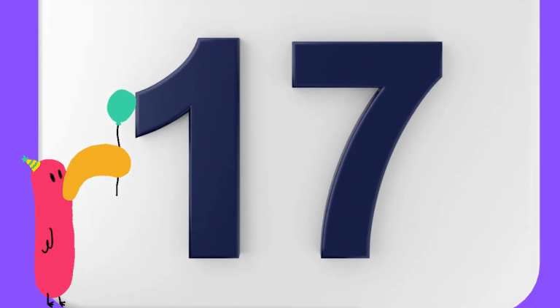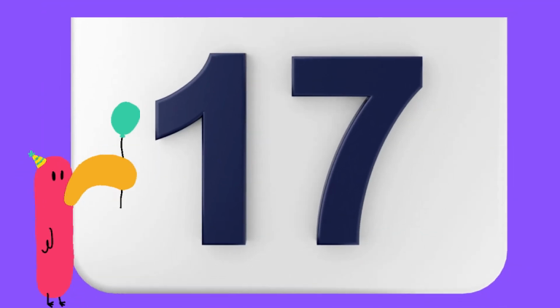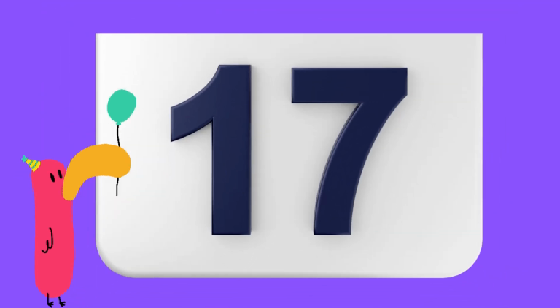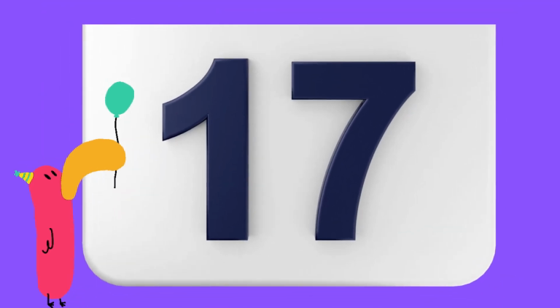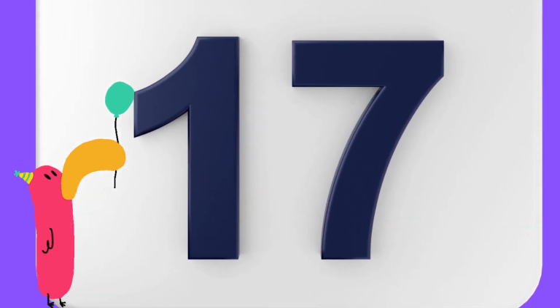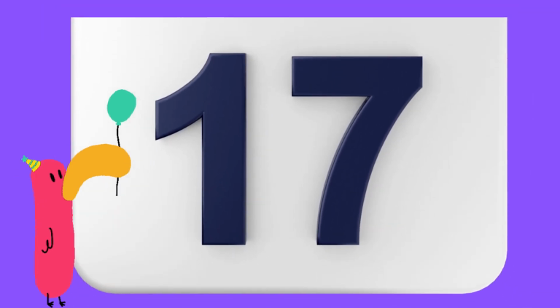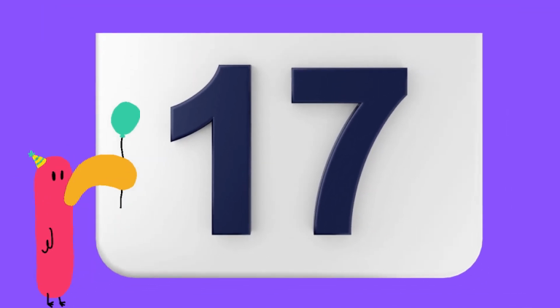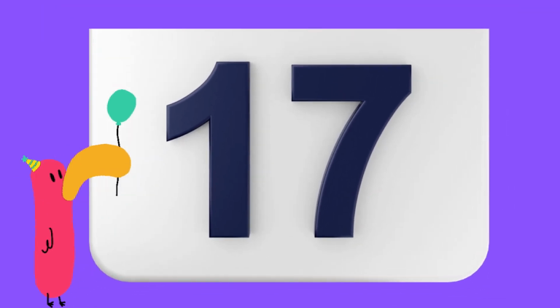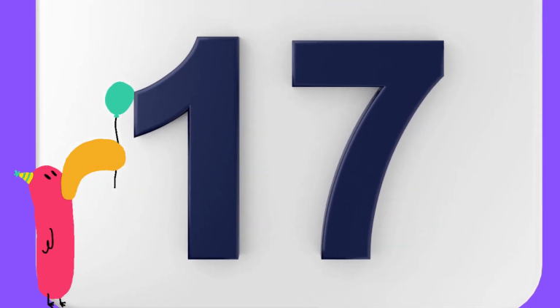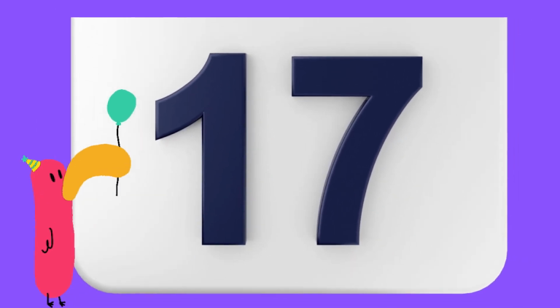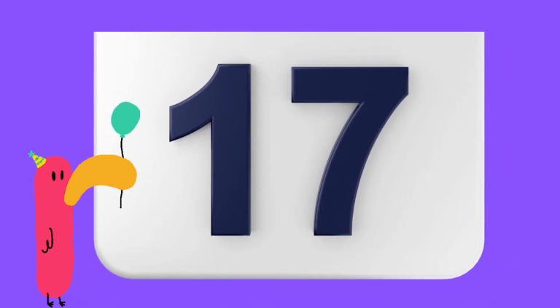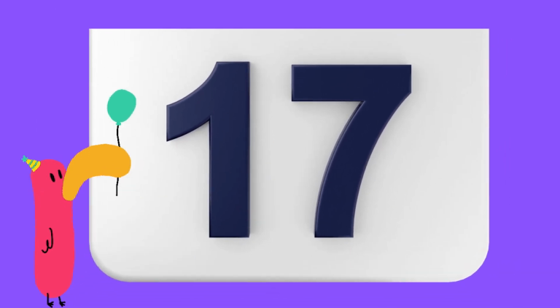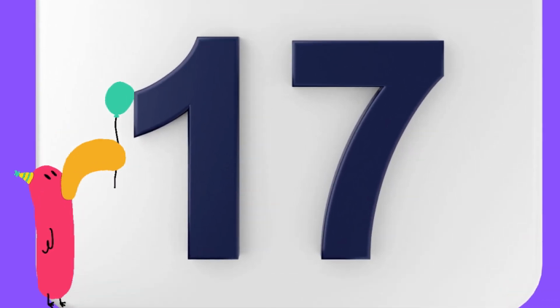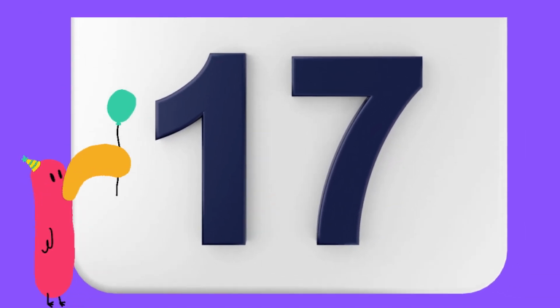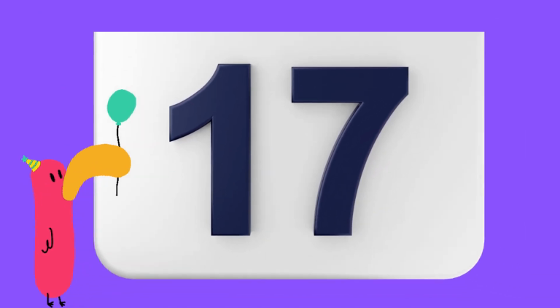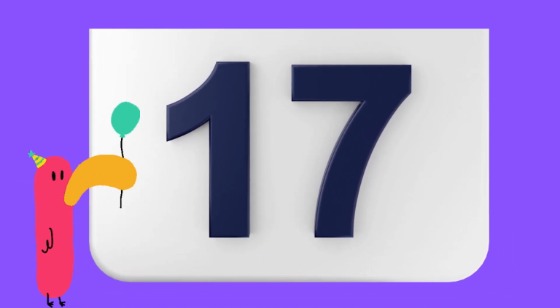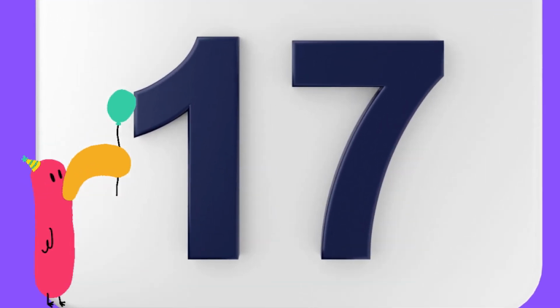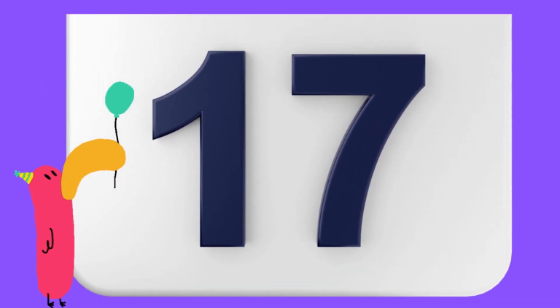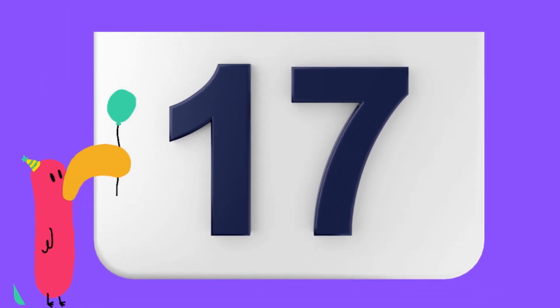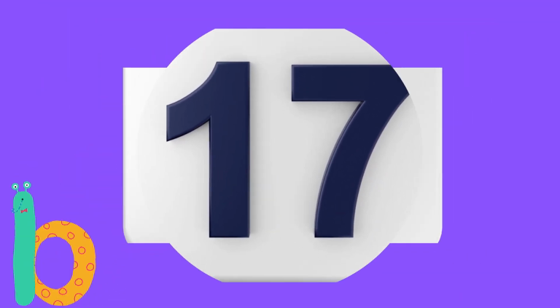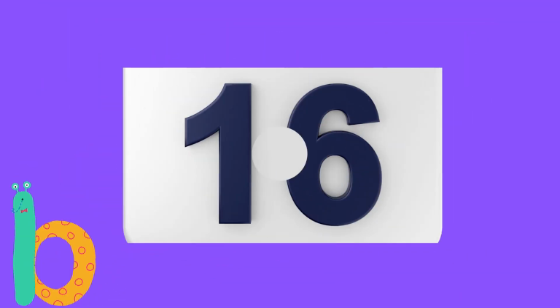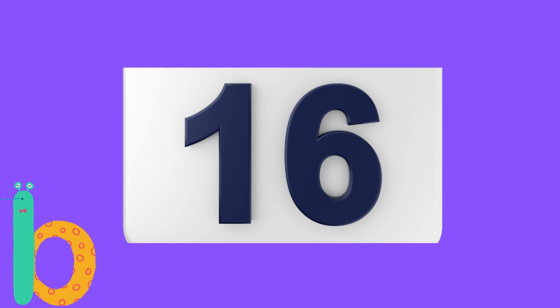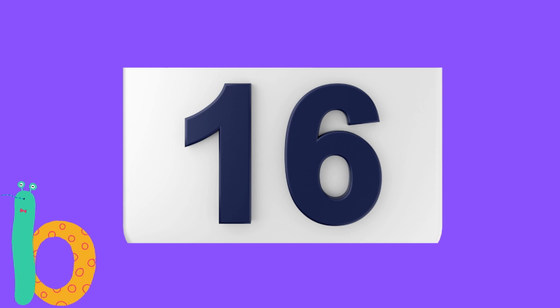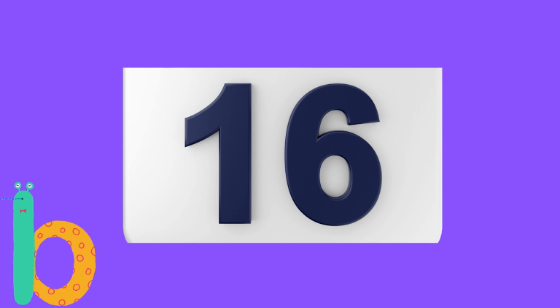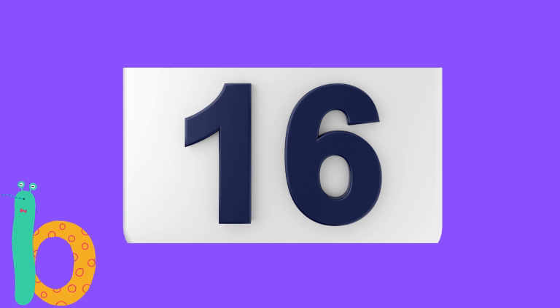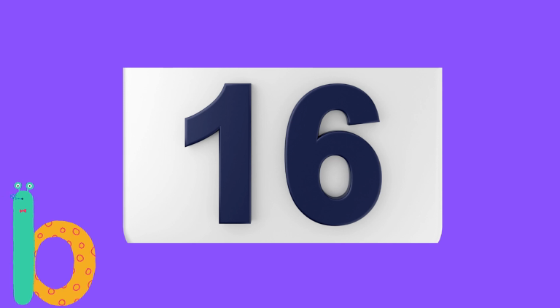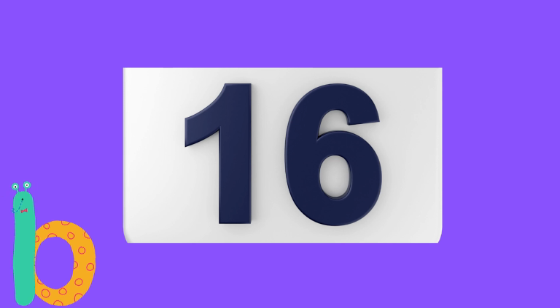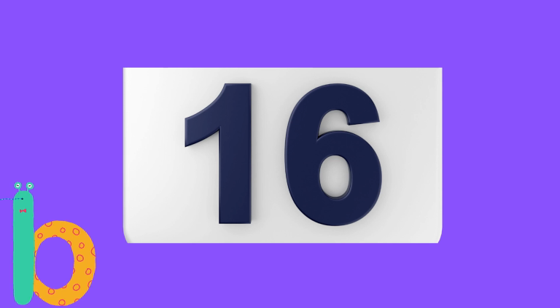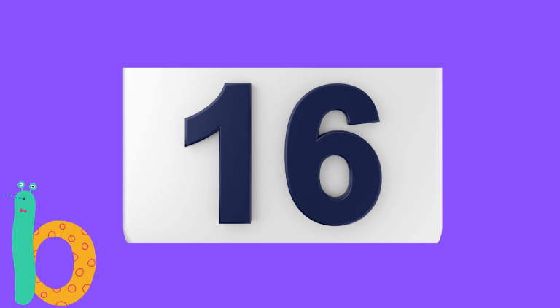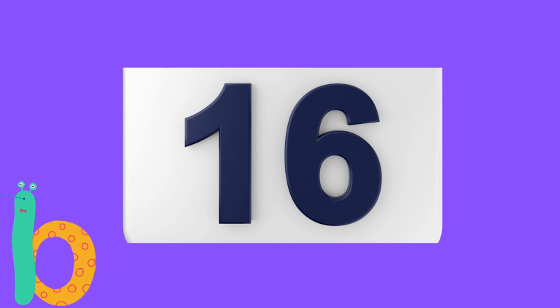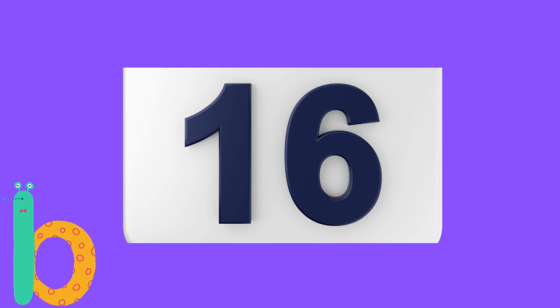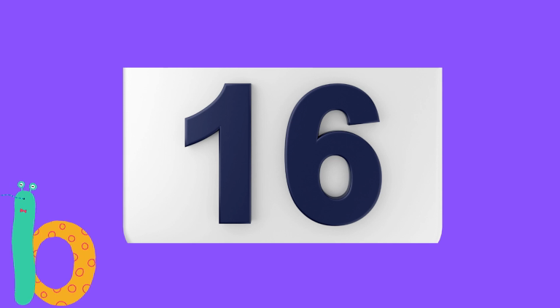Yes, you are right, it's number 17. What number comes before number 16?